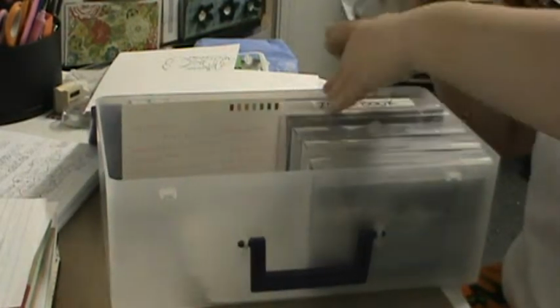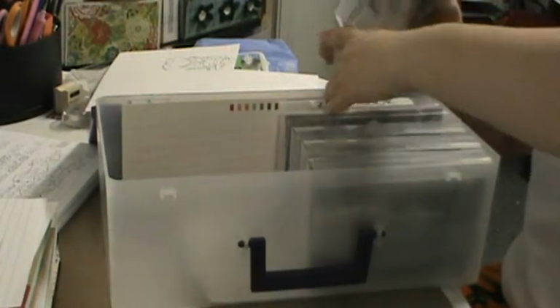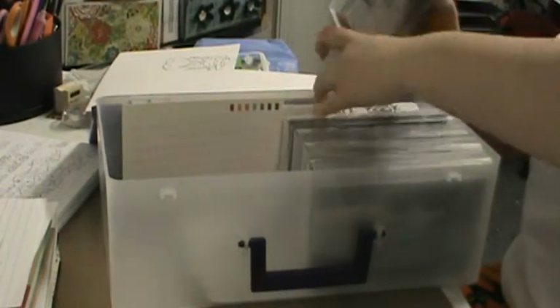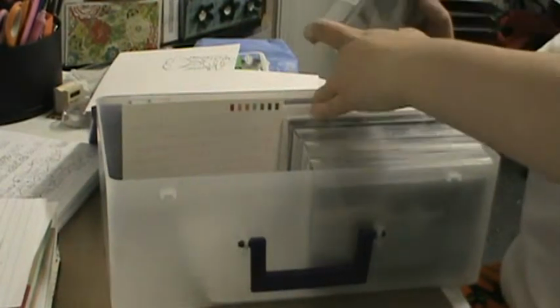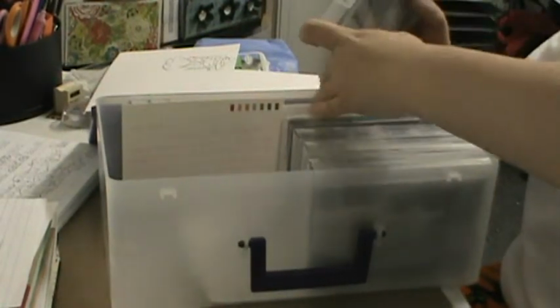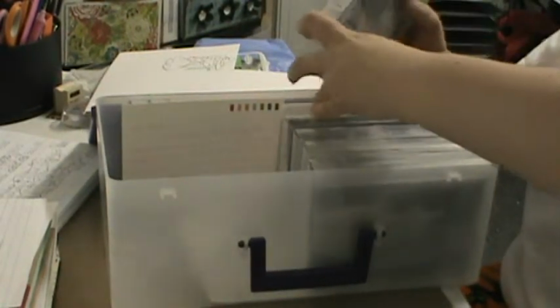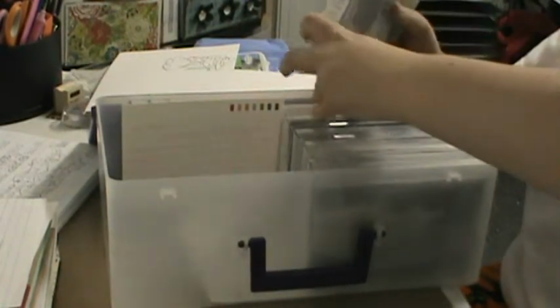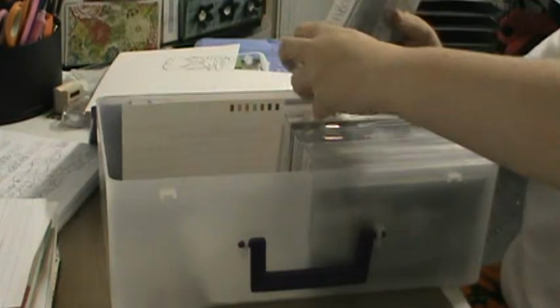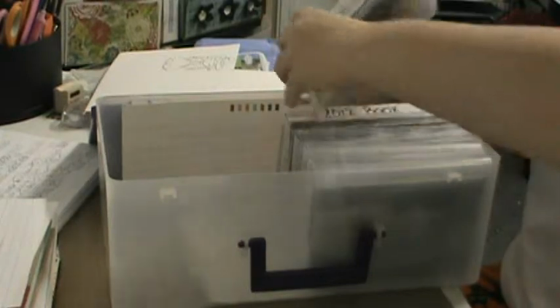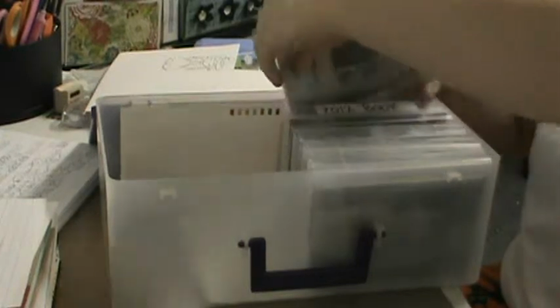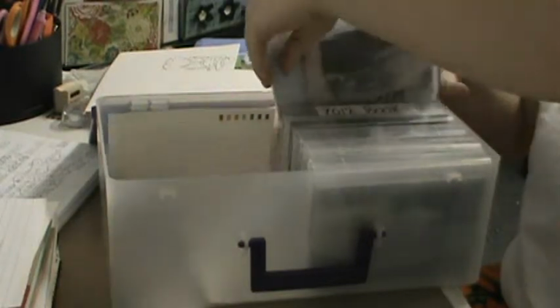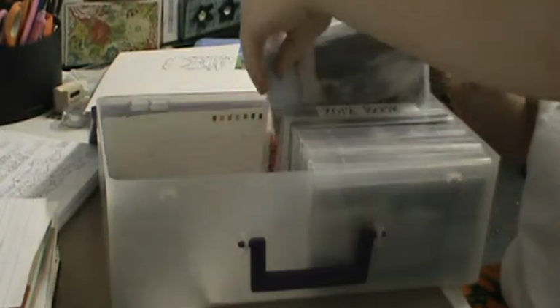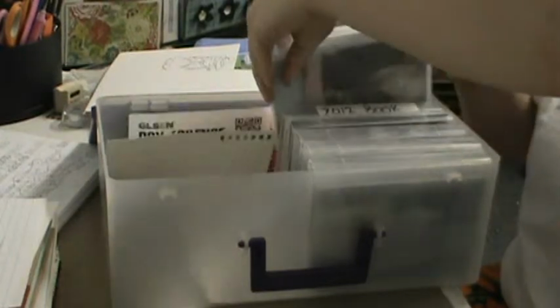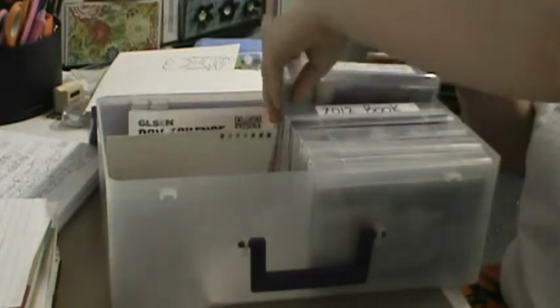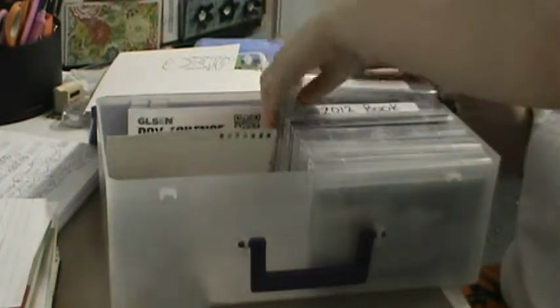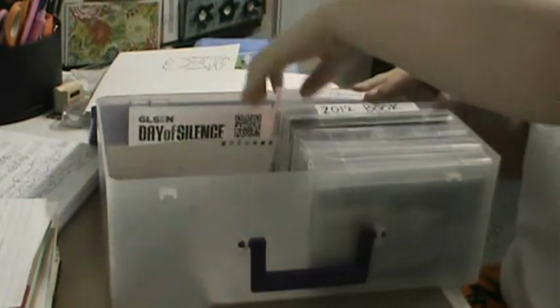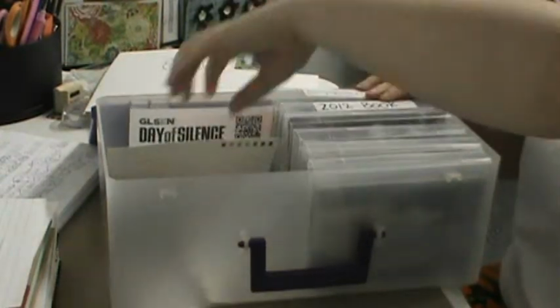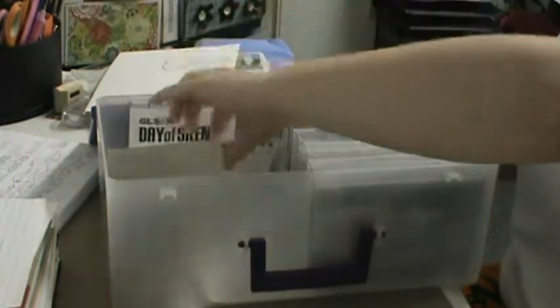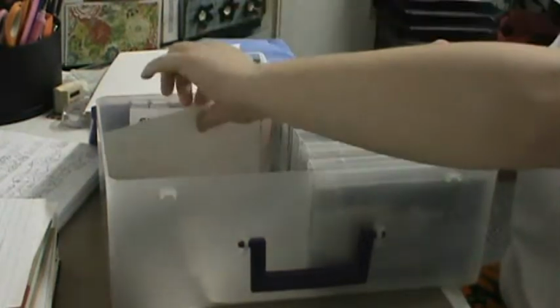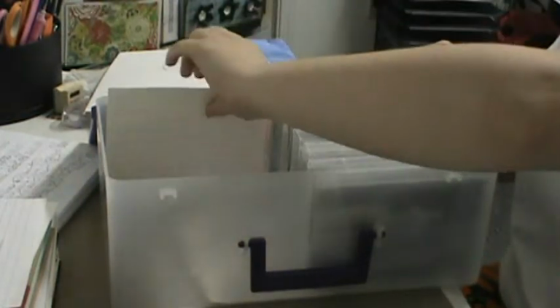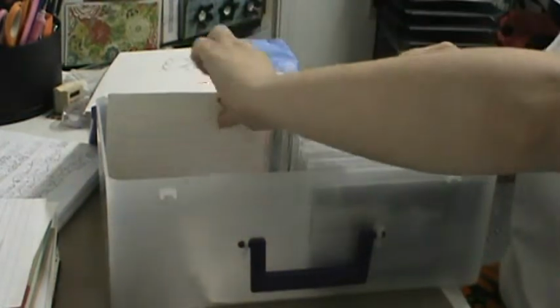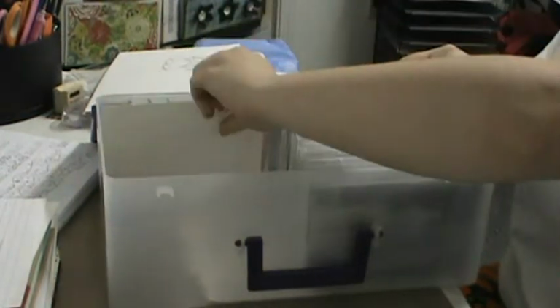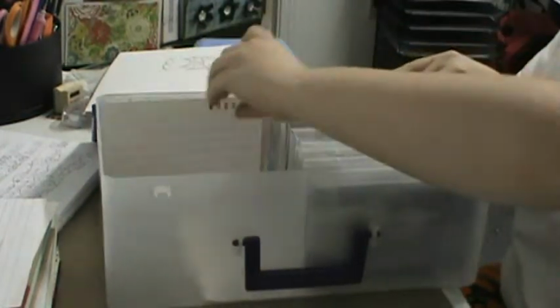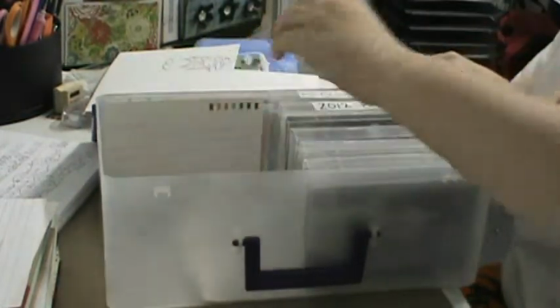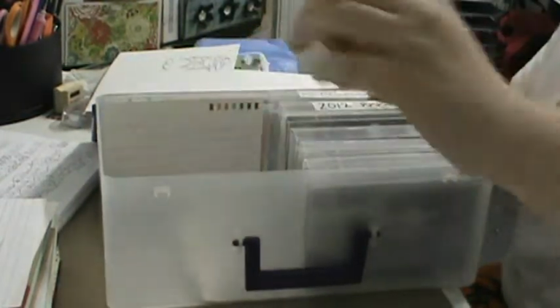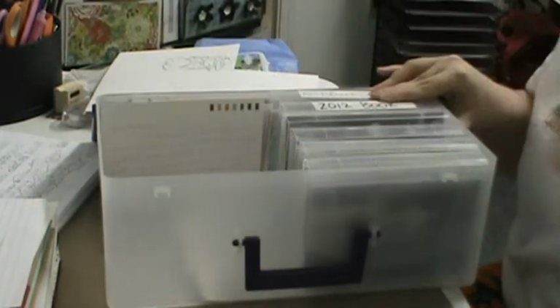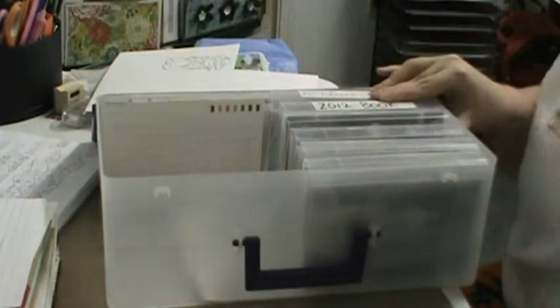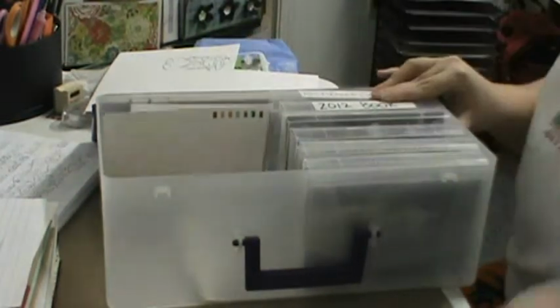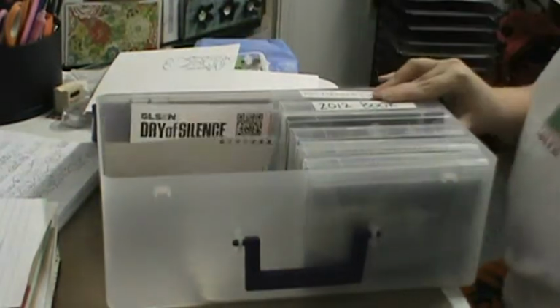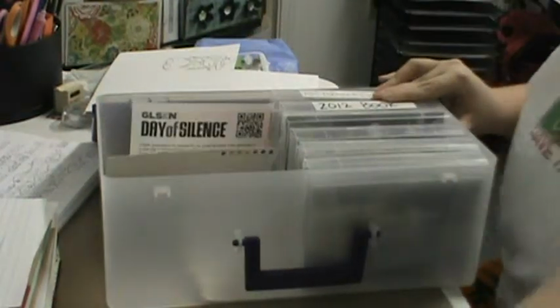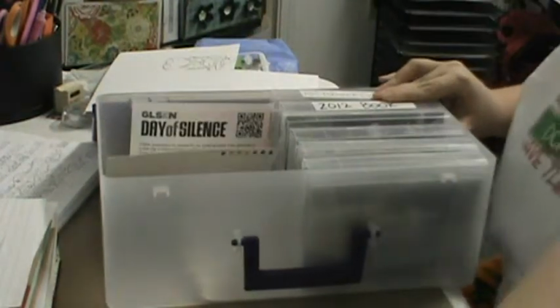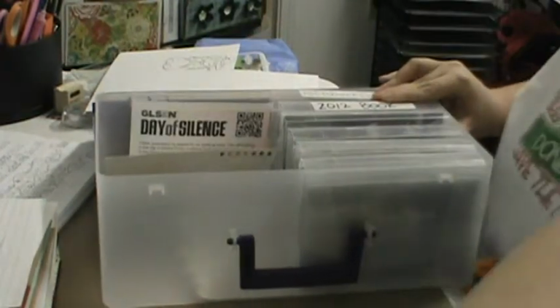So that's my organizing tip number six for you, and I'll see you in the next video. Bye bye!